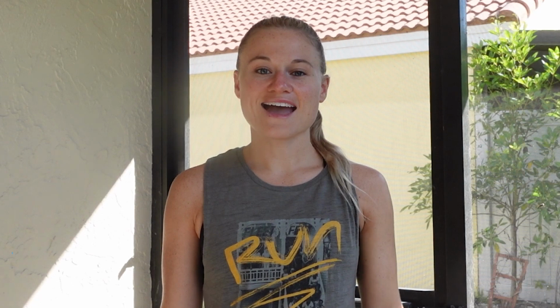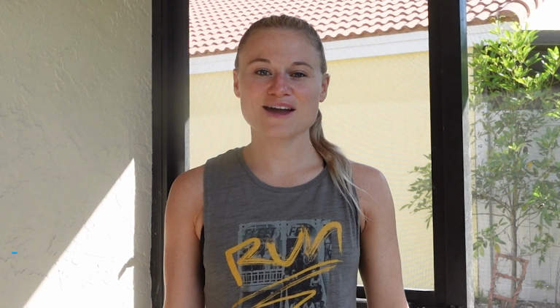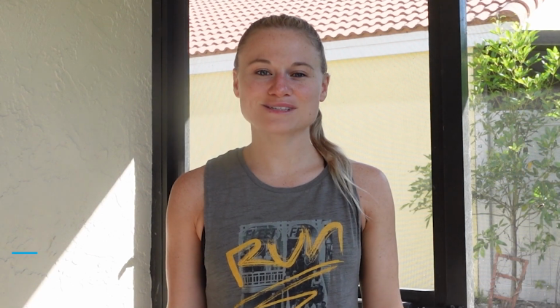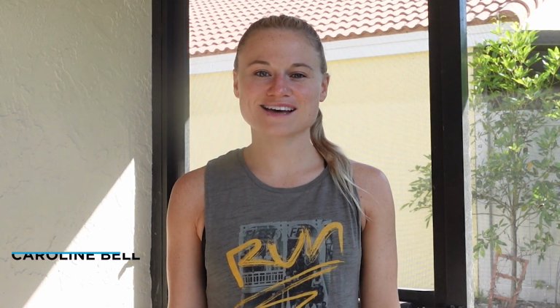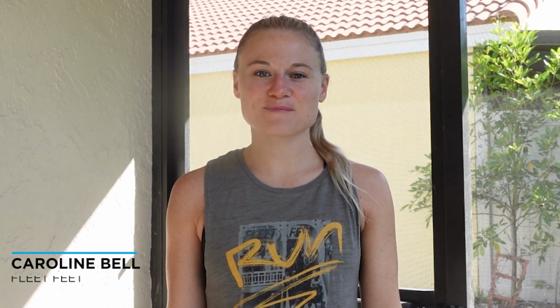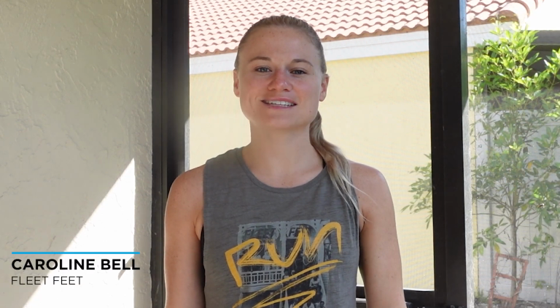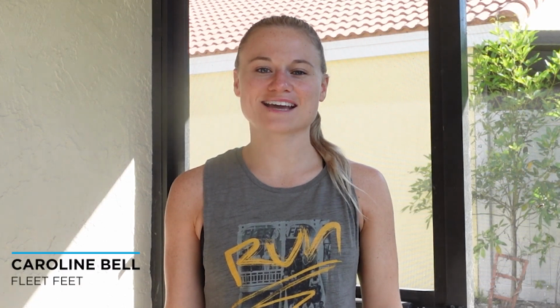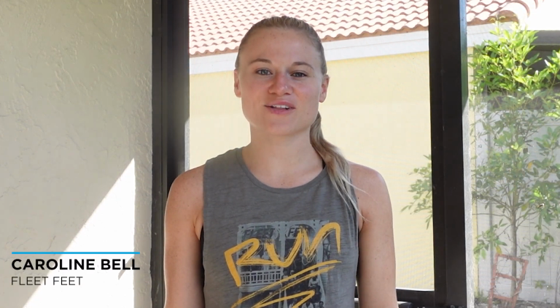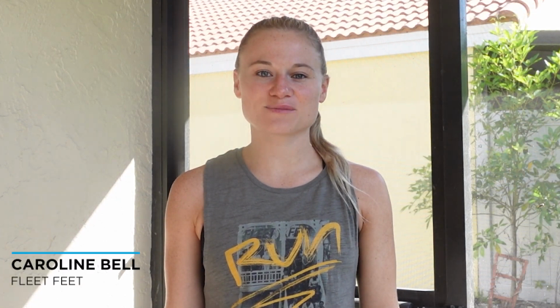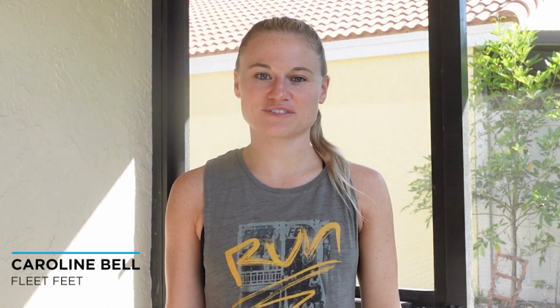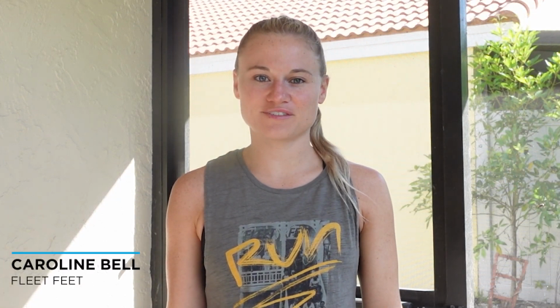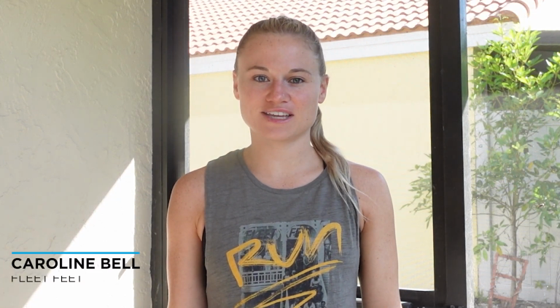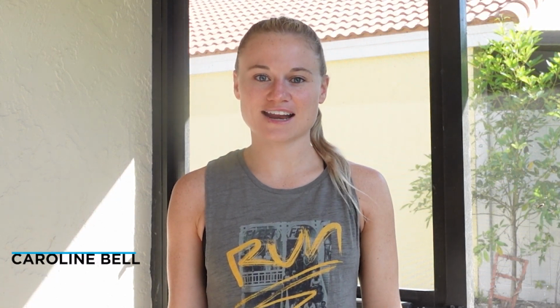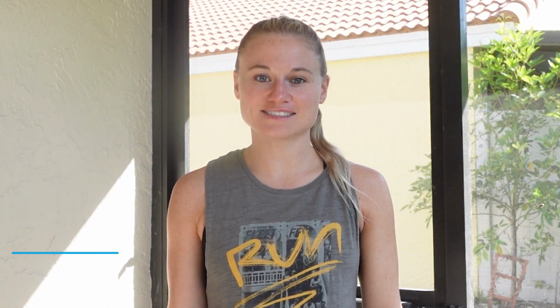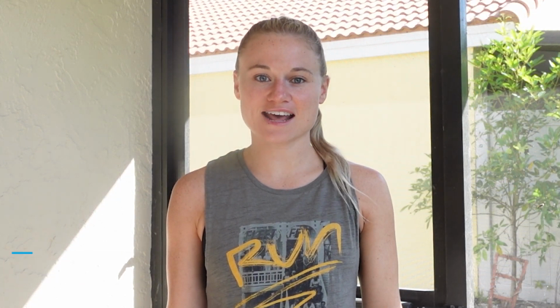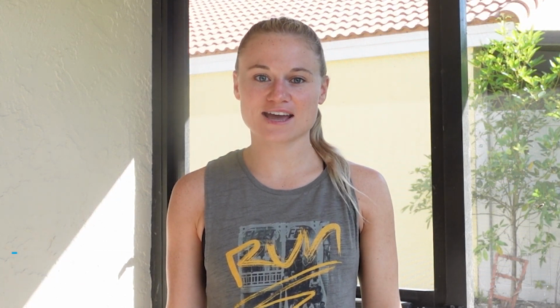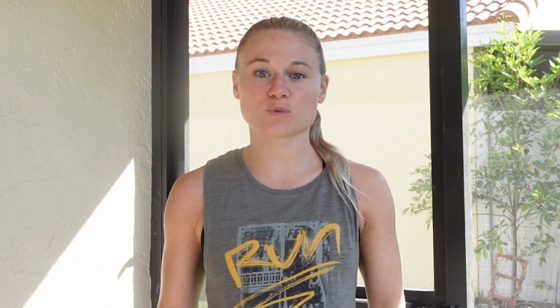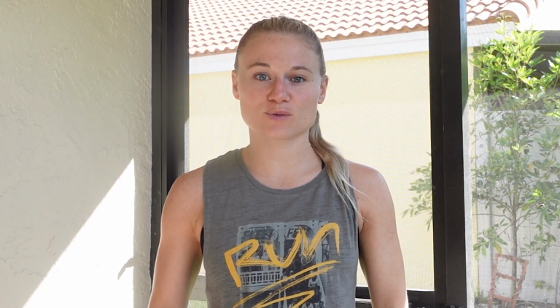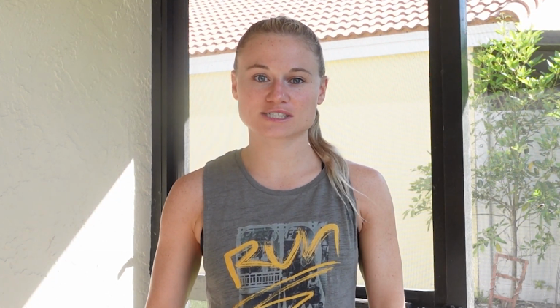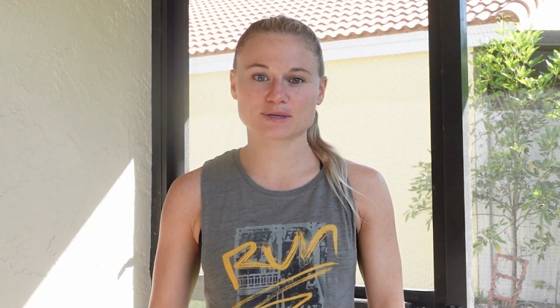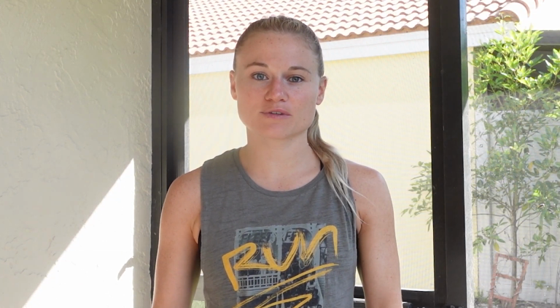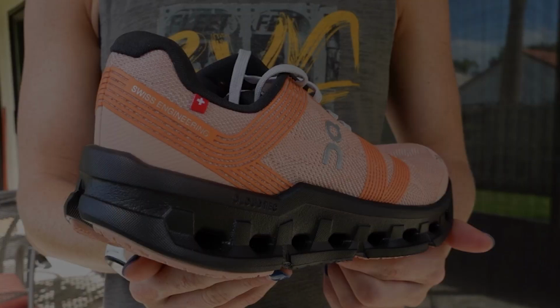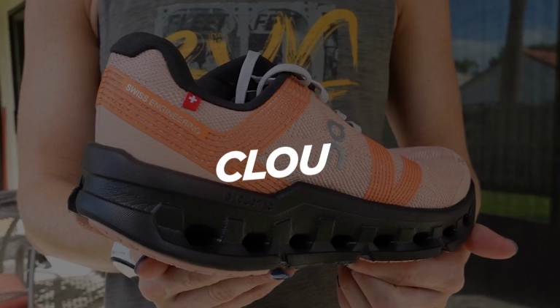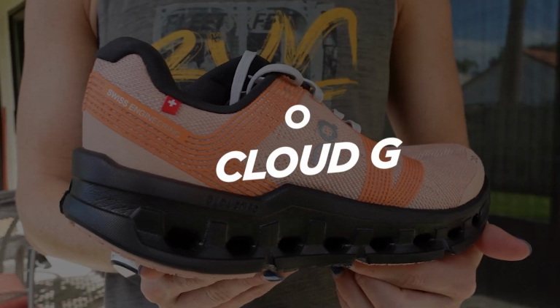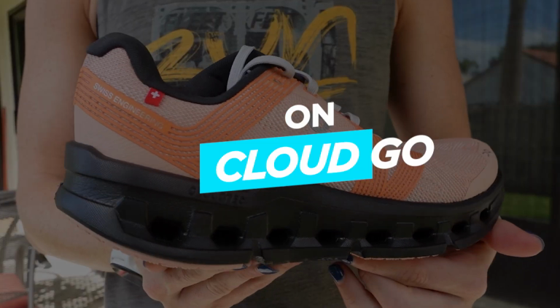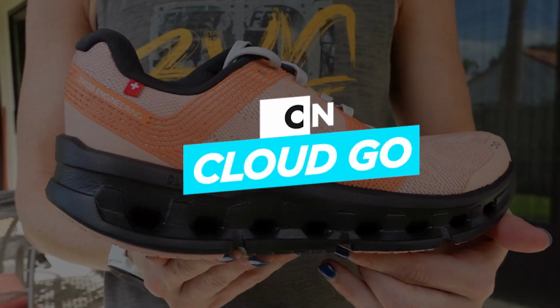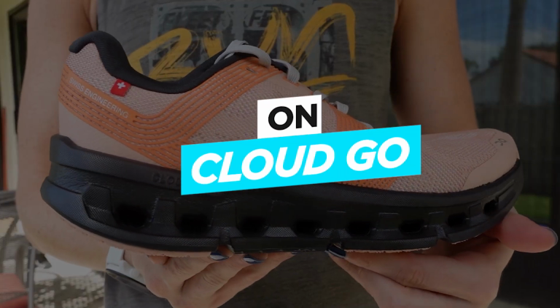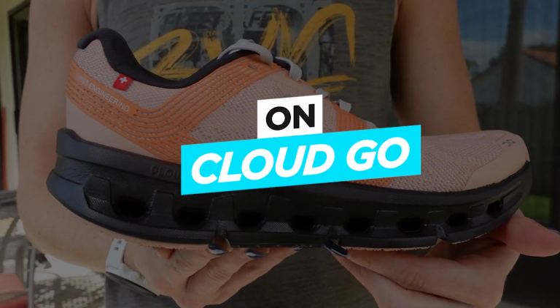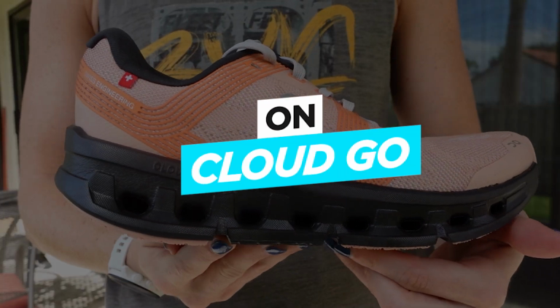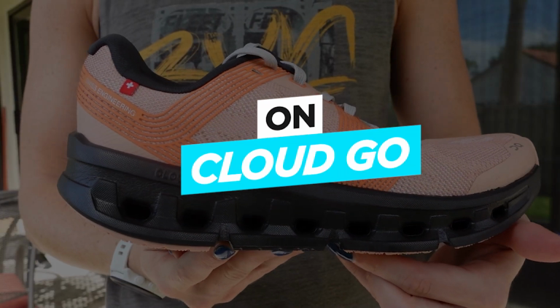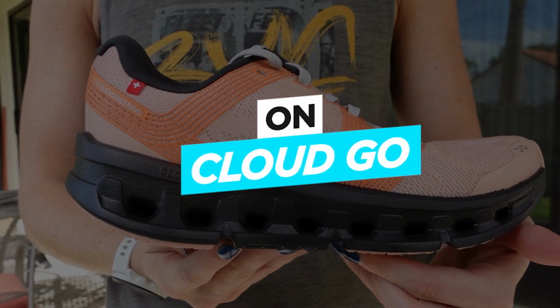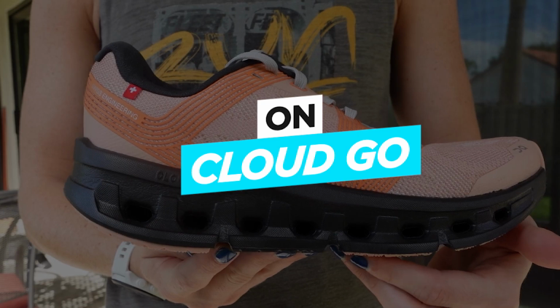Hey, what's up? It's Caroline with Fleet Feet, and today we're going to be reviewing the On Cloud Go.